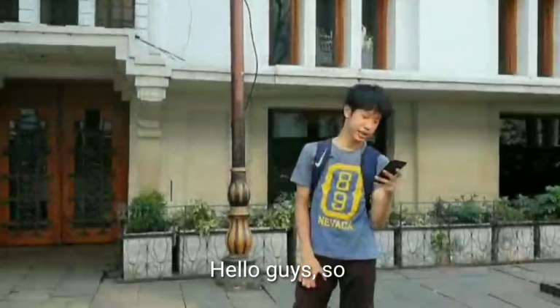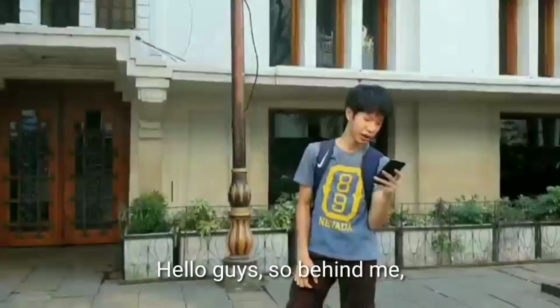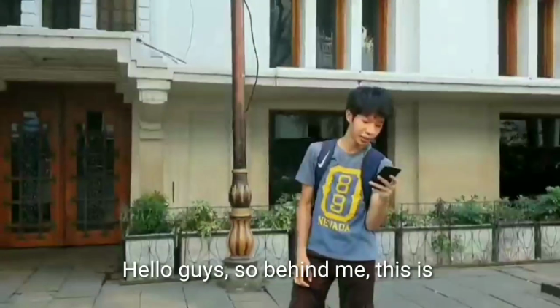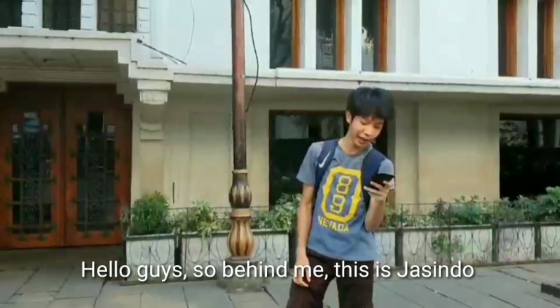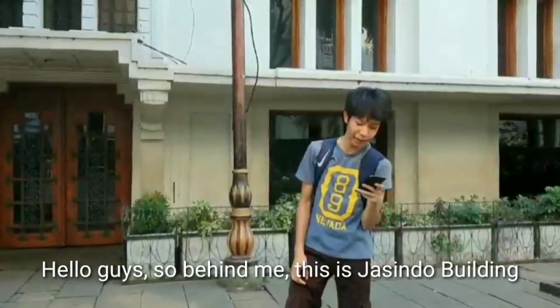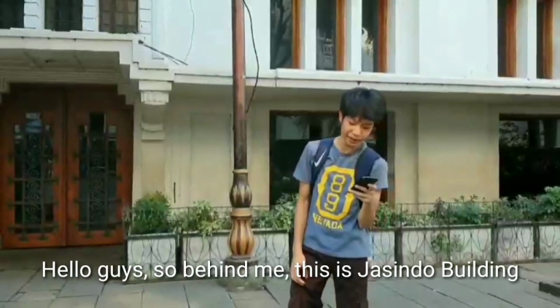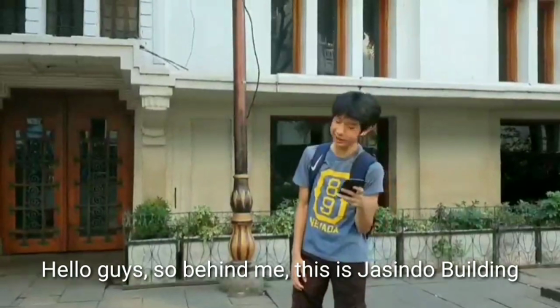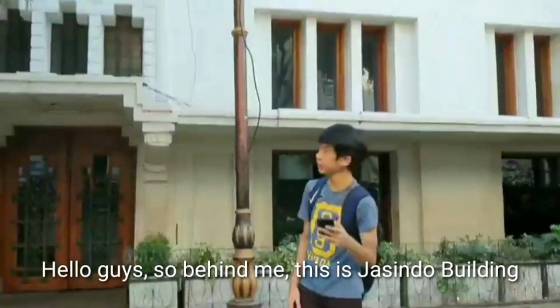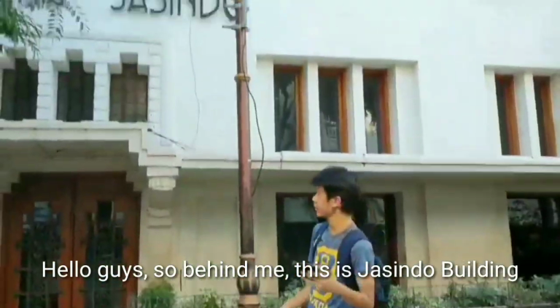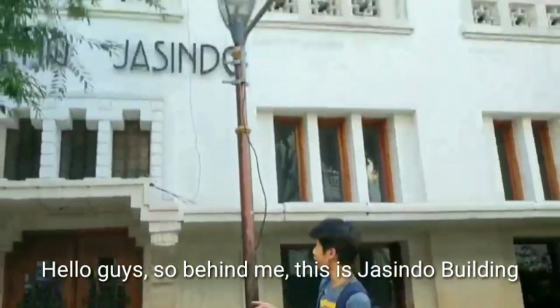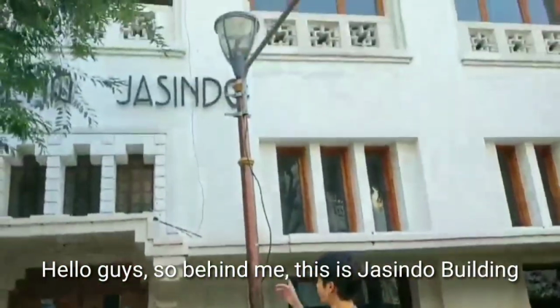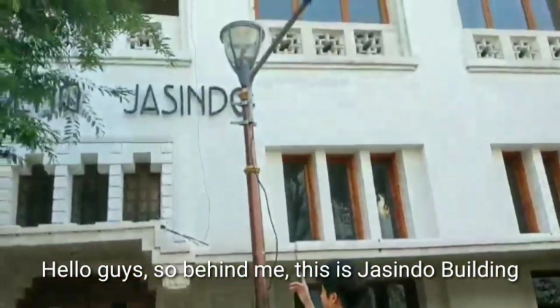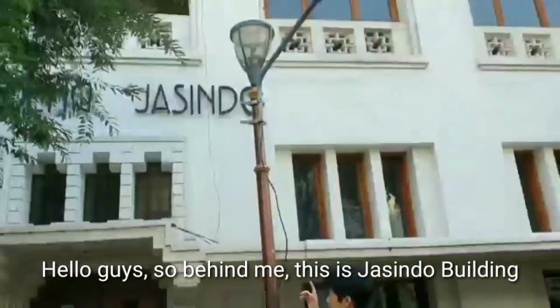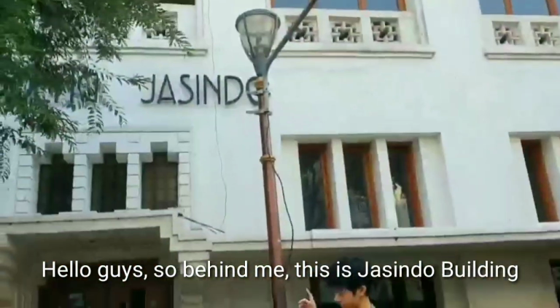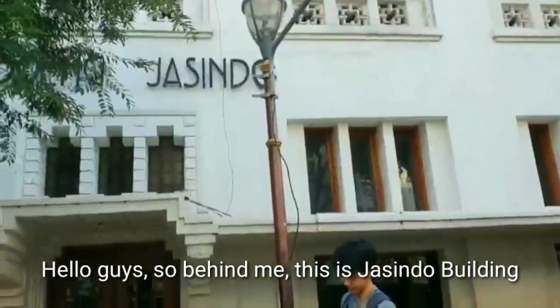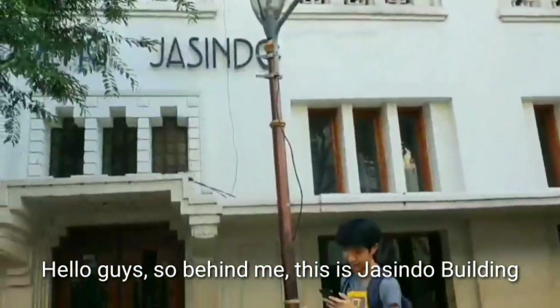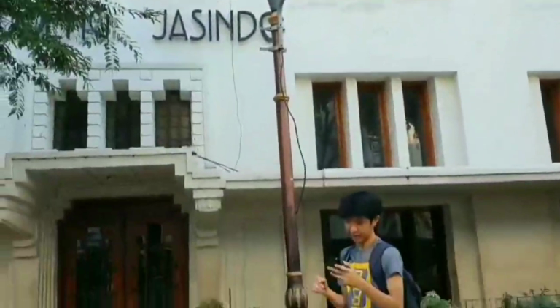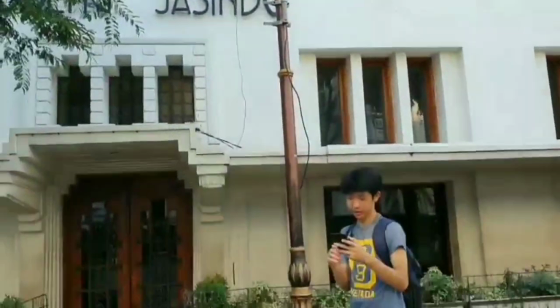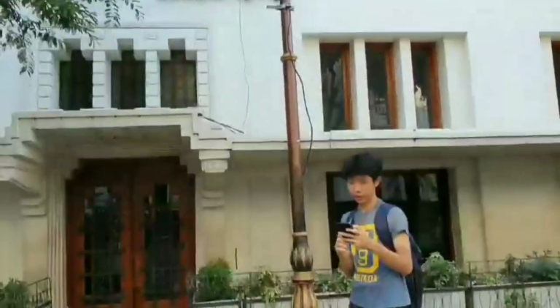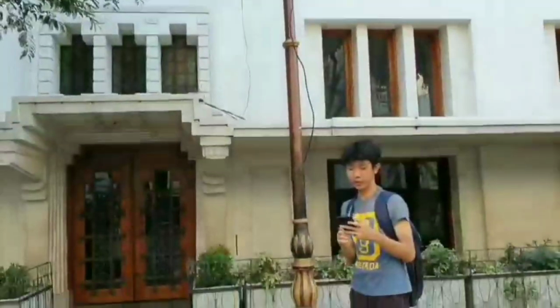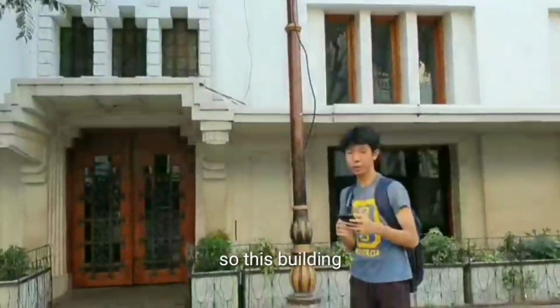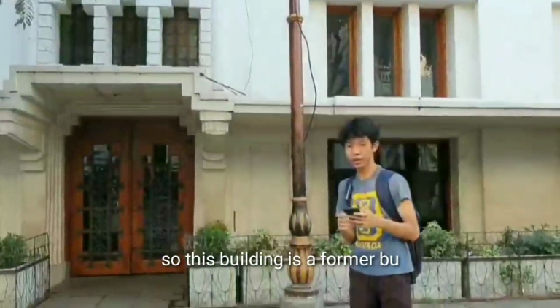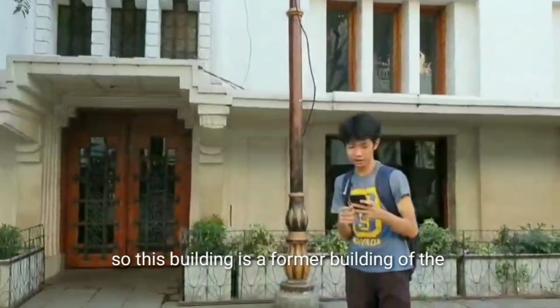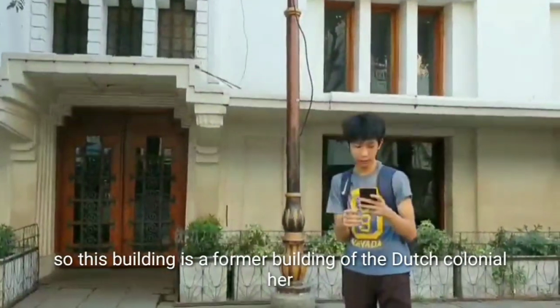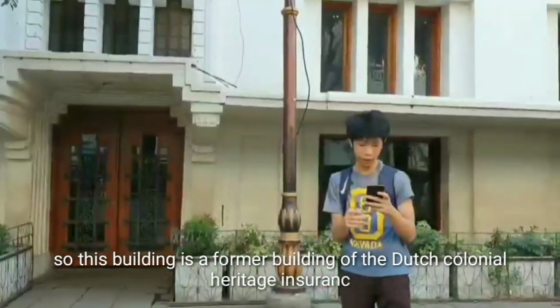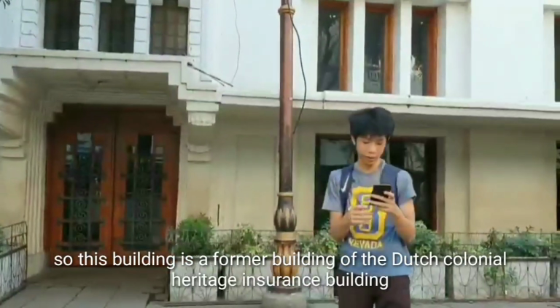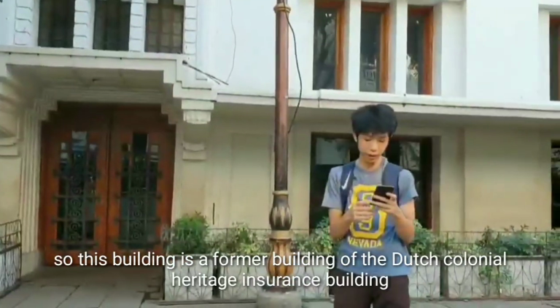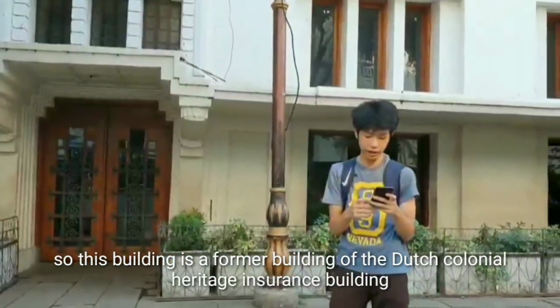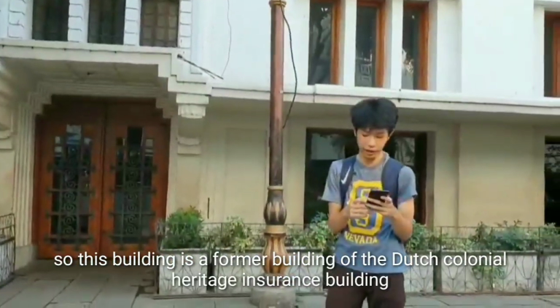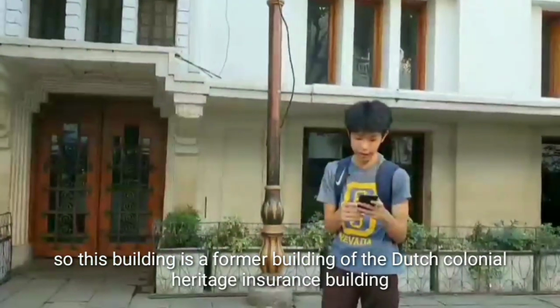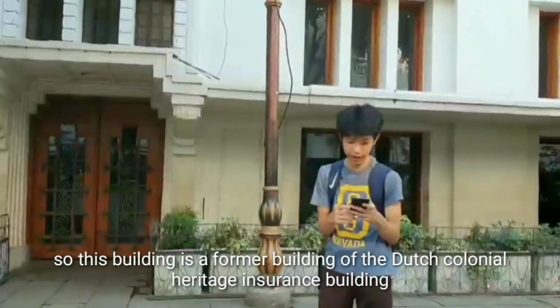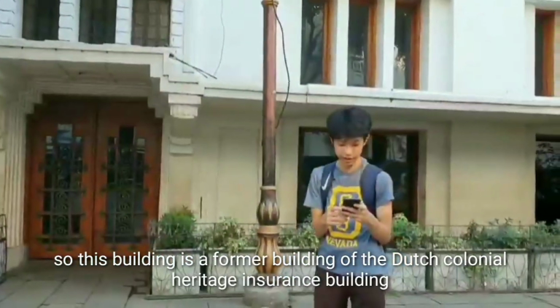It's Bobby and me, and this is how we are going. This building is a former building on the desk.